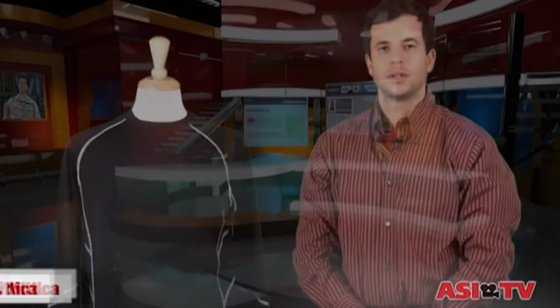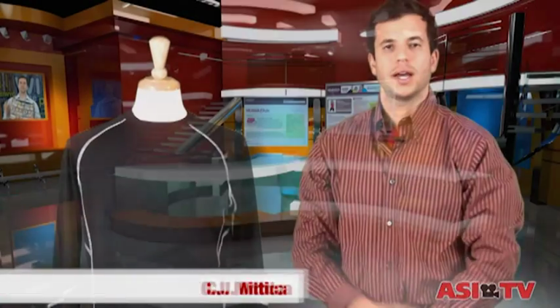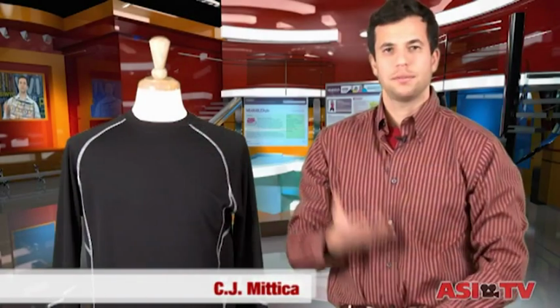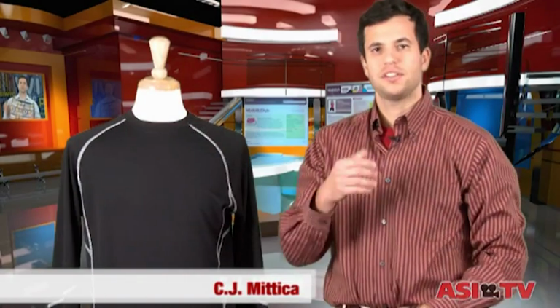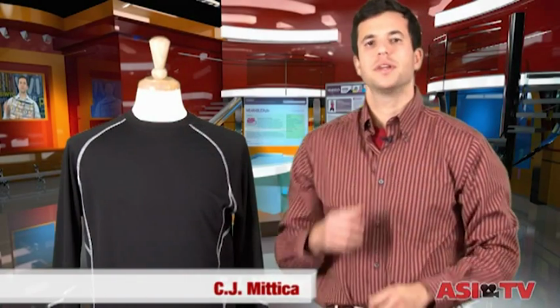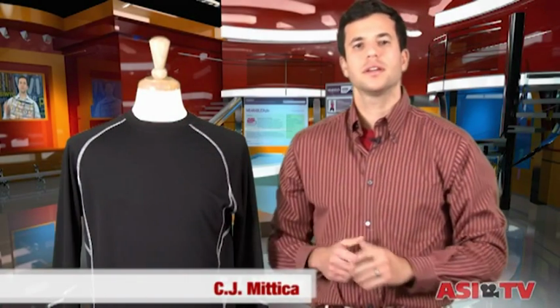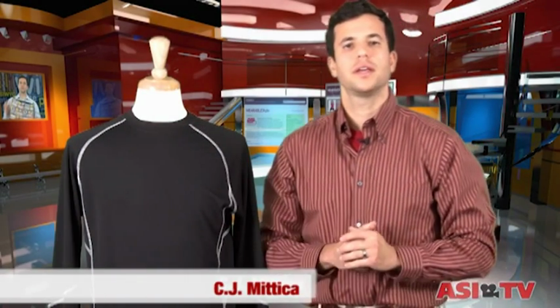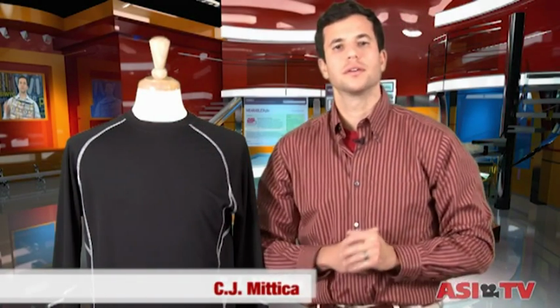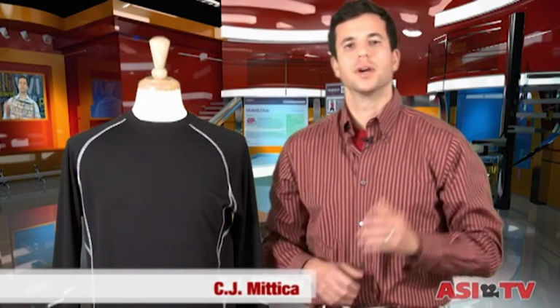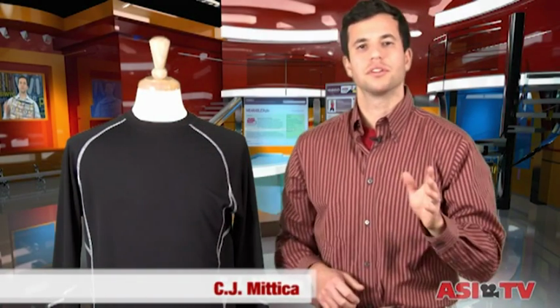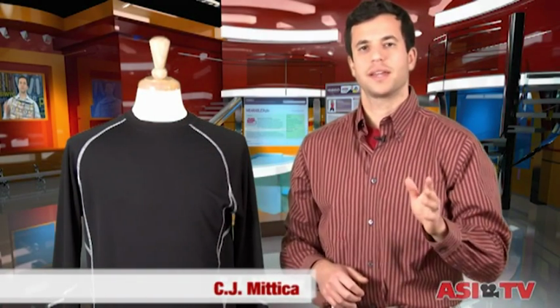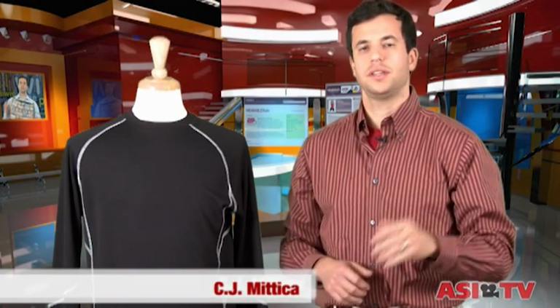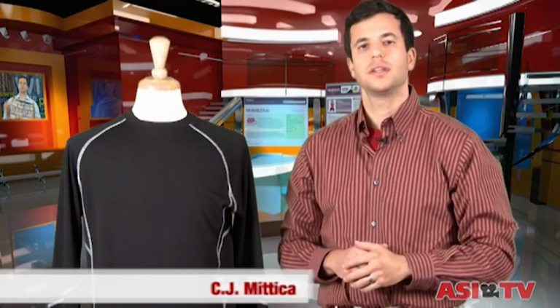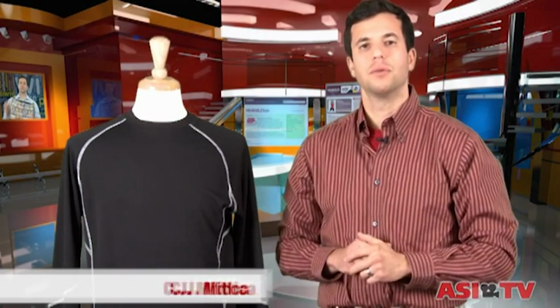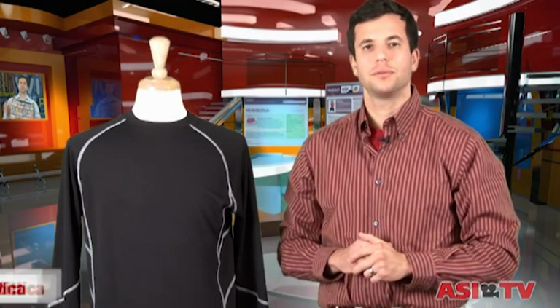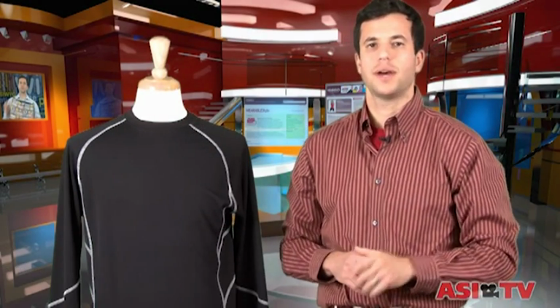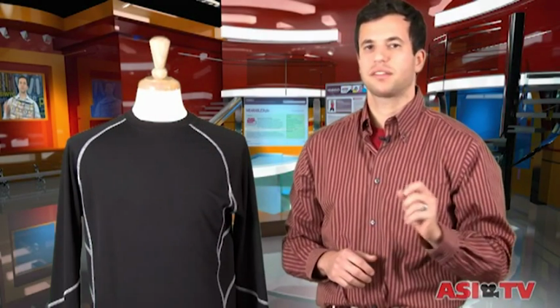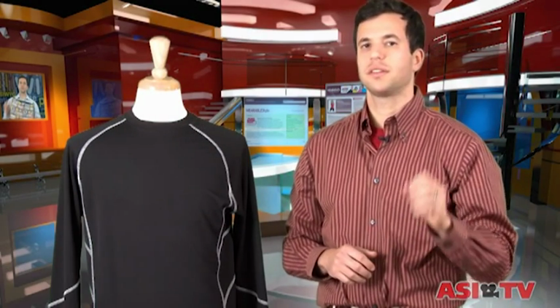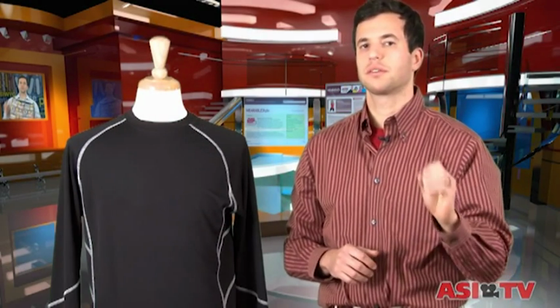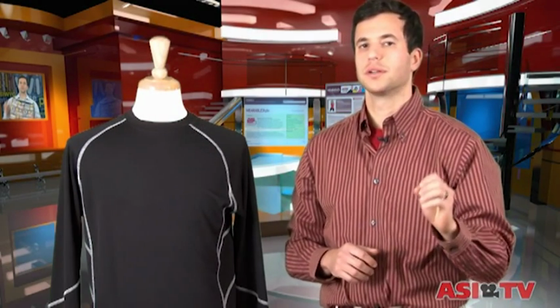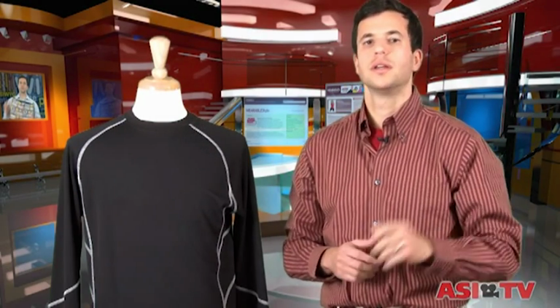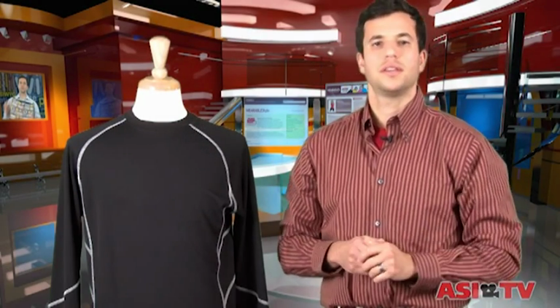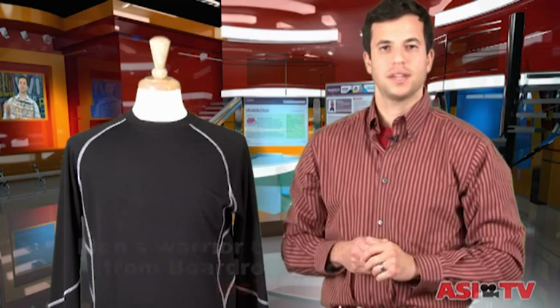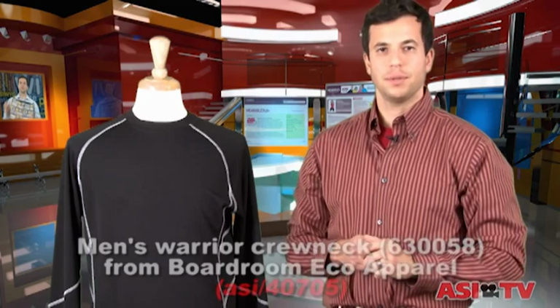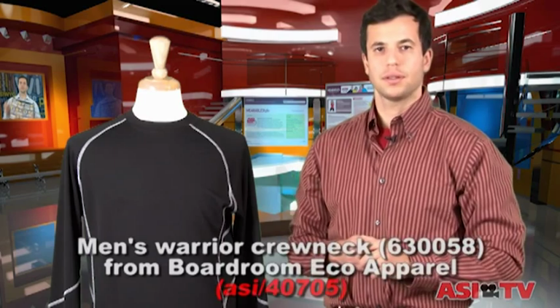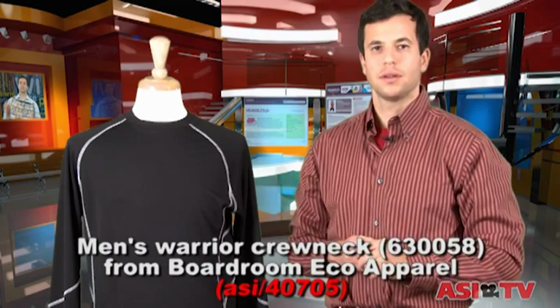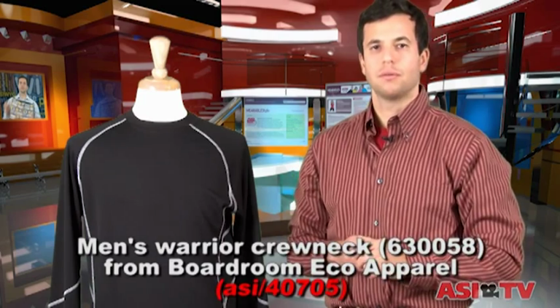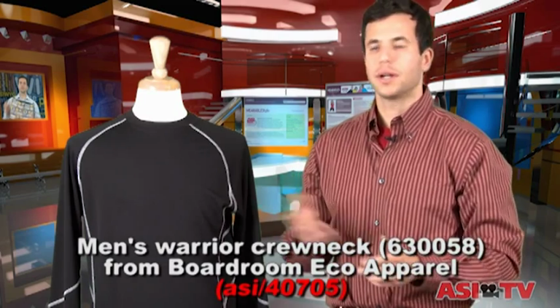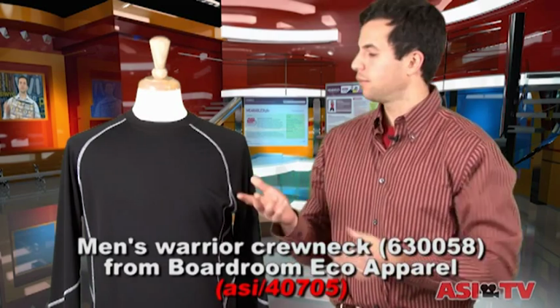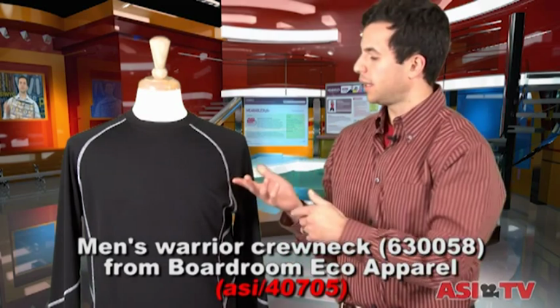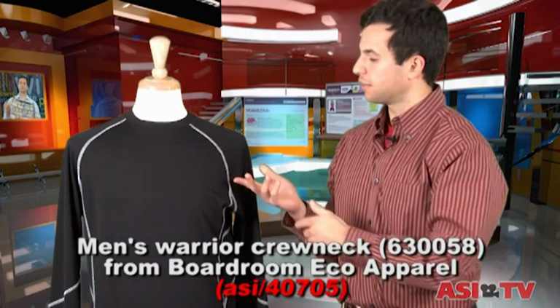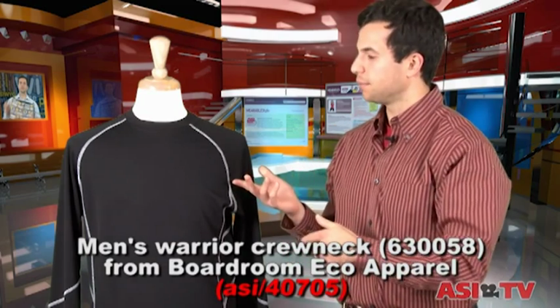Hi, I'm CJ Mitica, editor of Wearables Magazine, and welcome to Ask the Expert. Today's topic: what are flatlock seams?